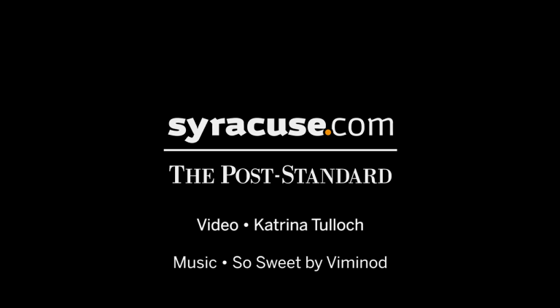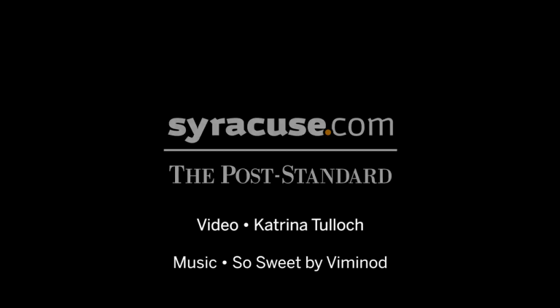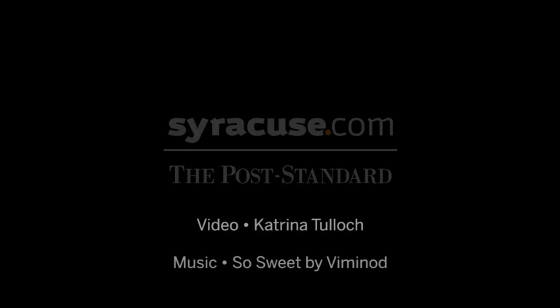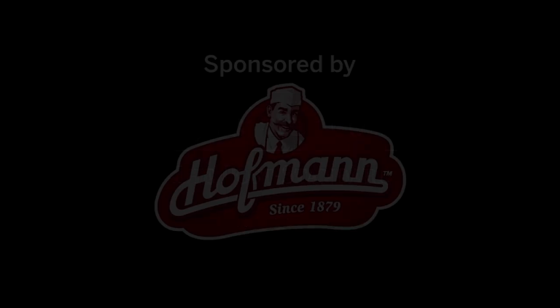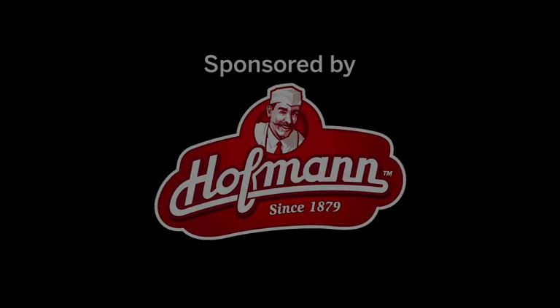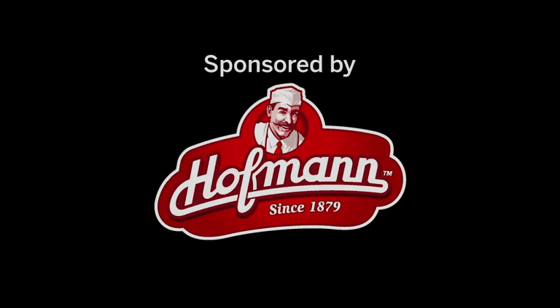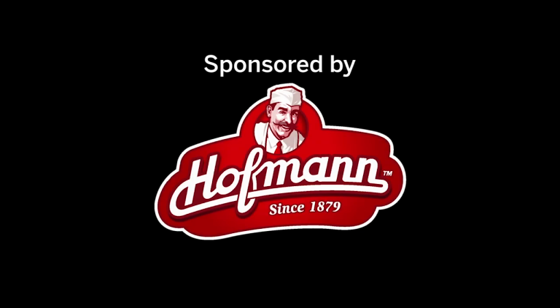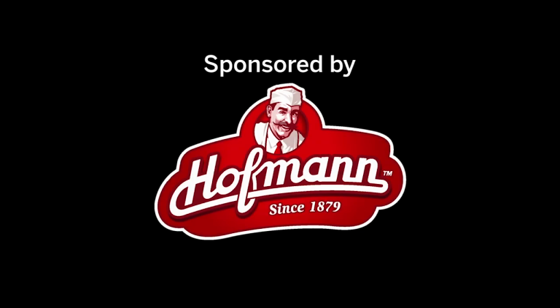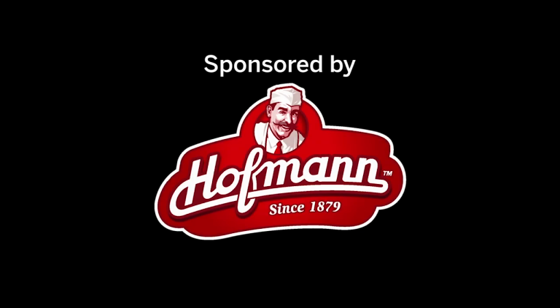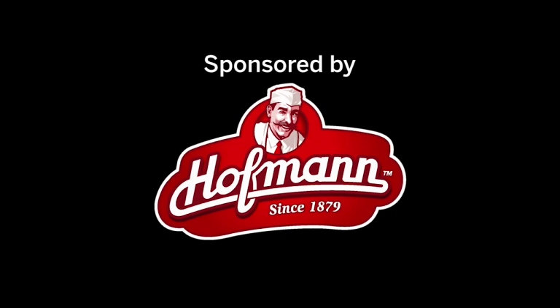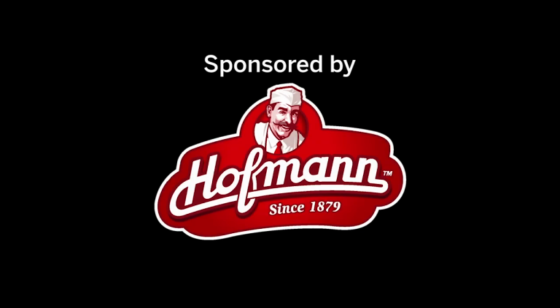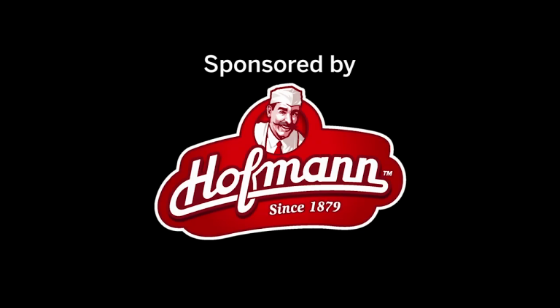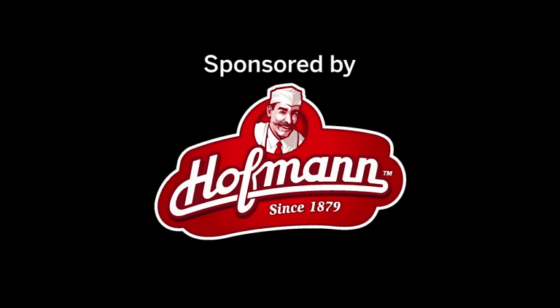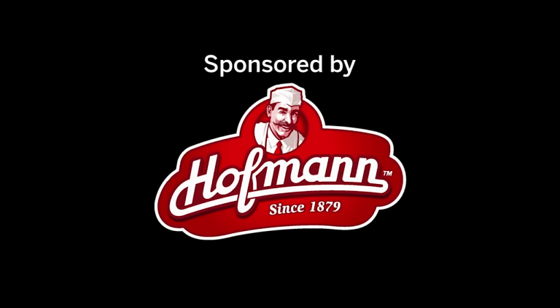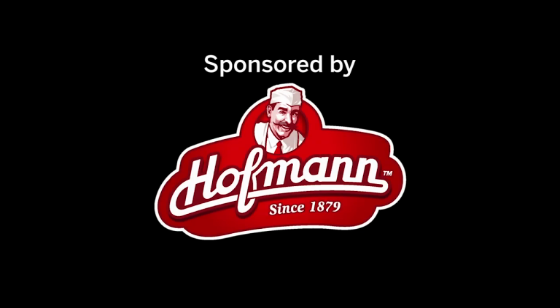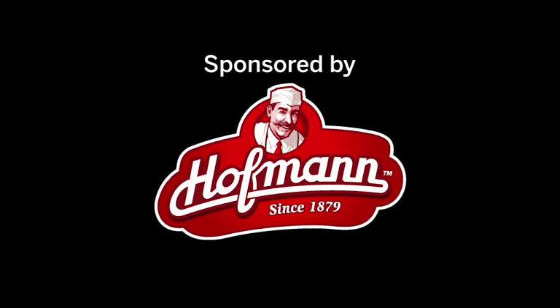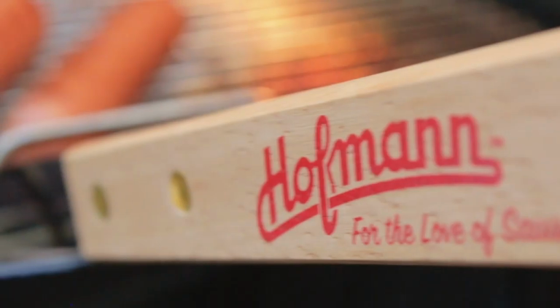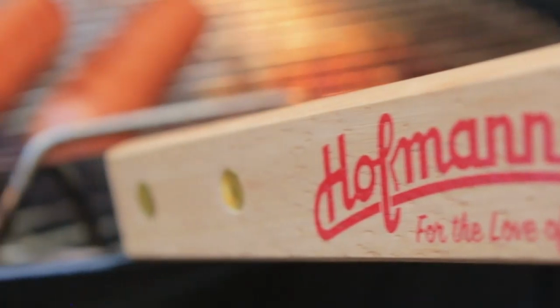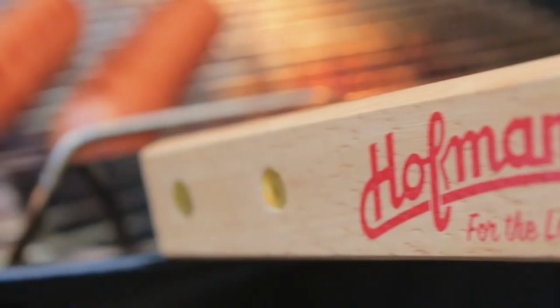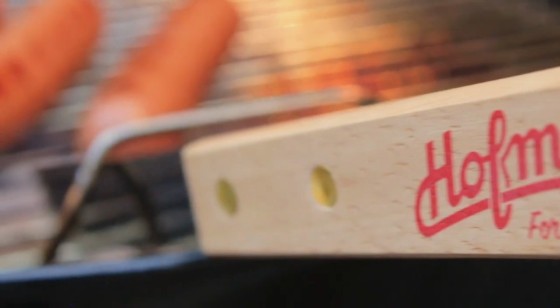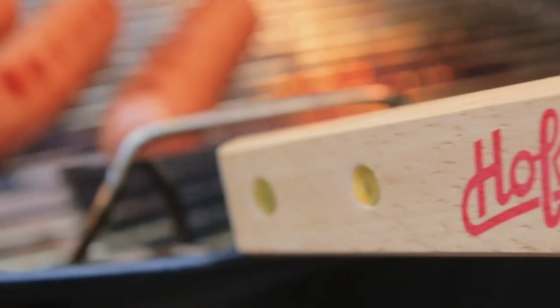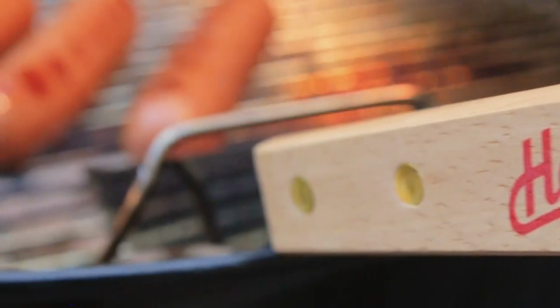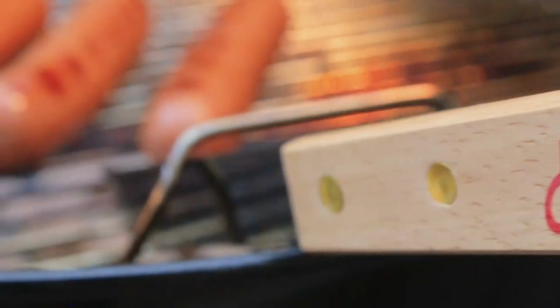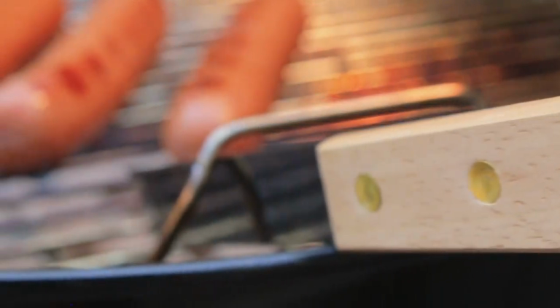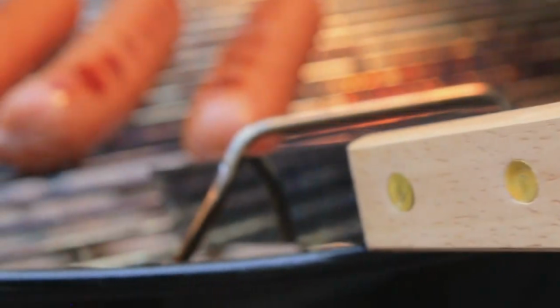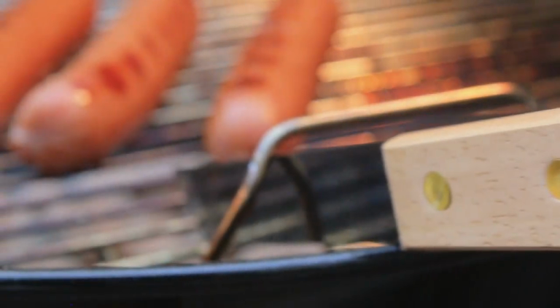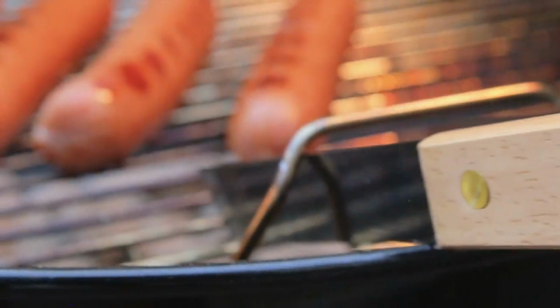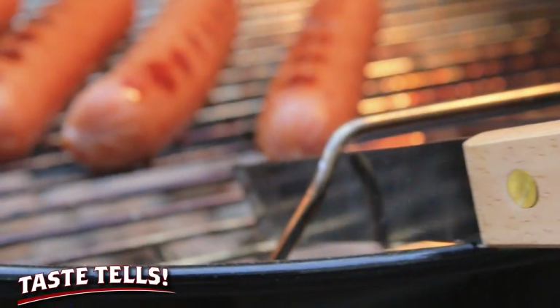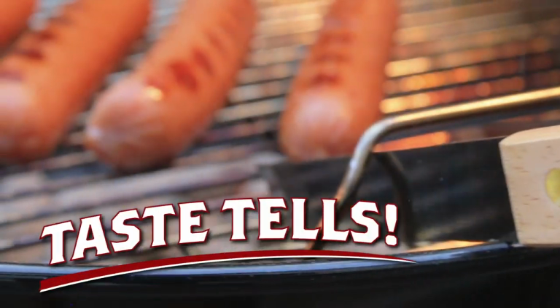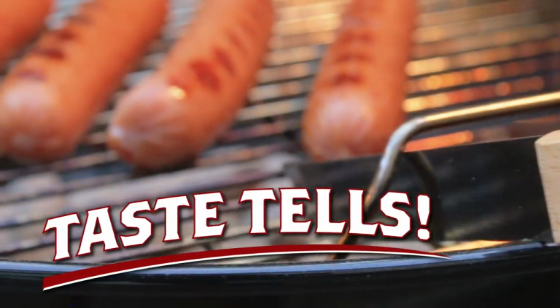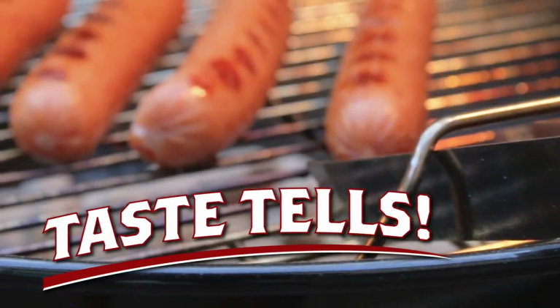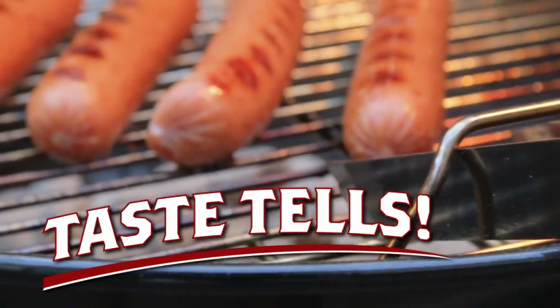Sponsored by Hoffman Sausage Company. Taste tells.